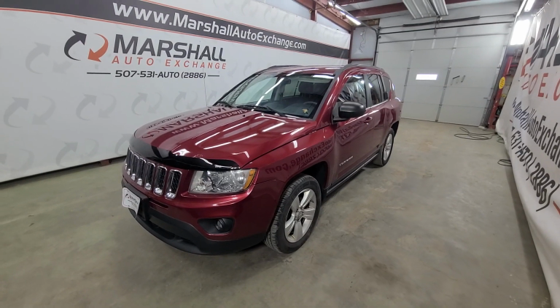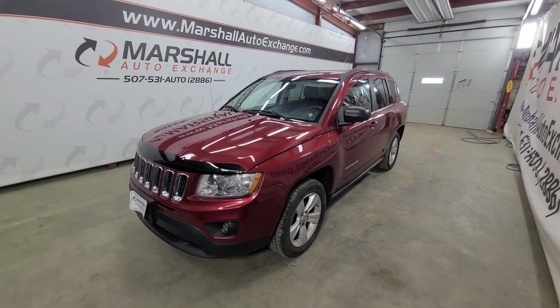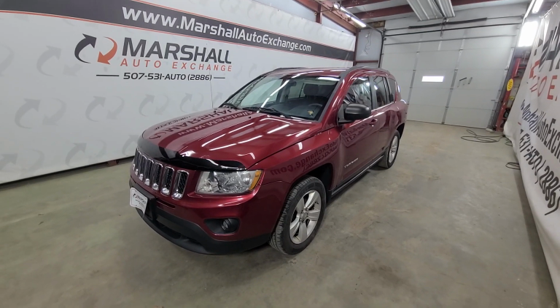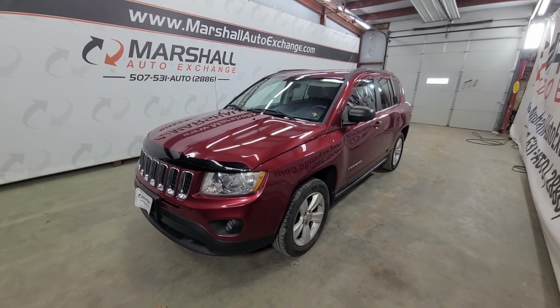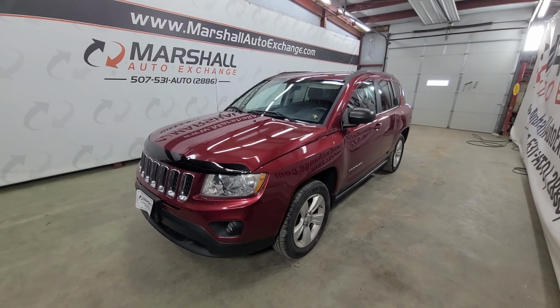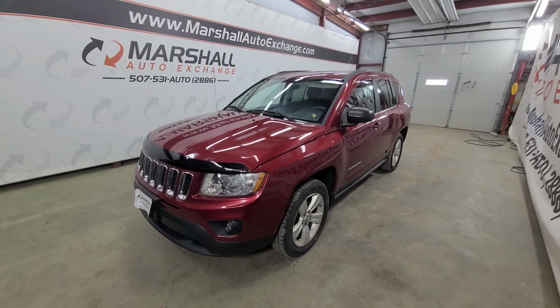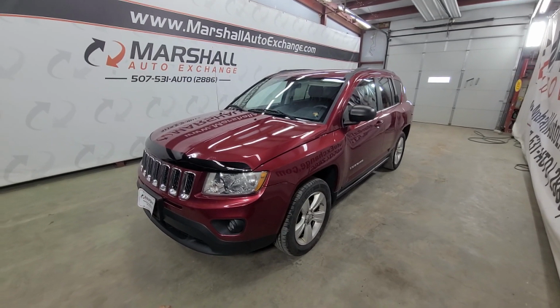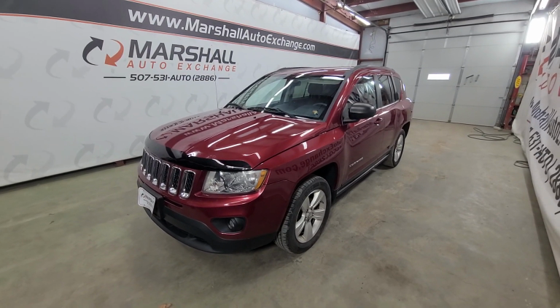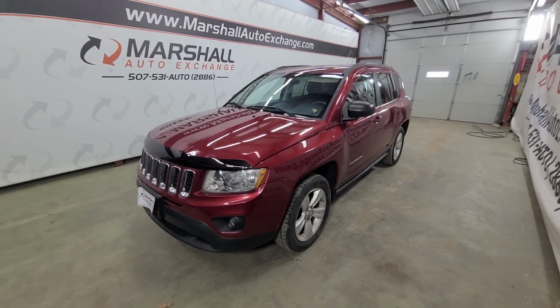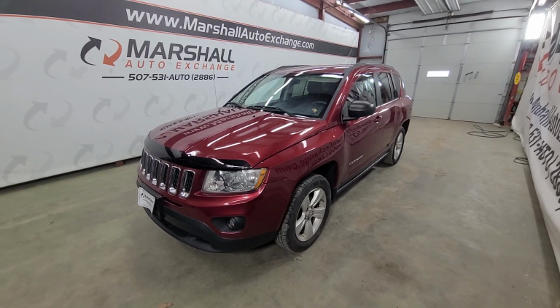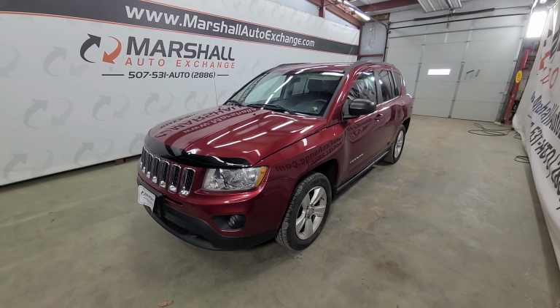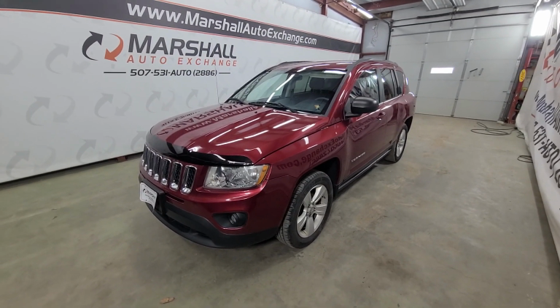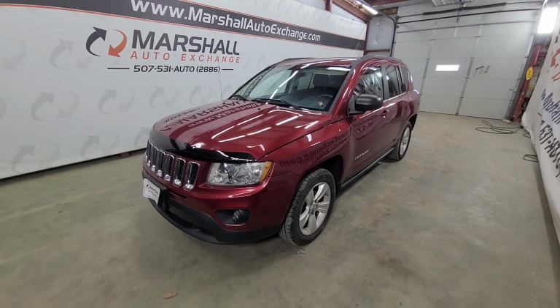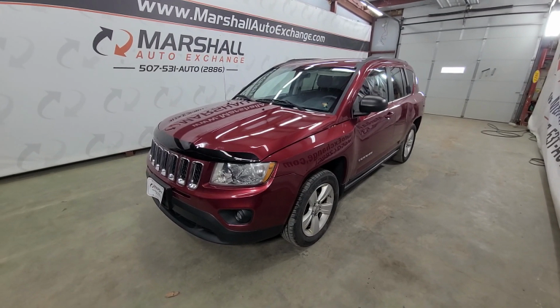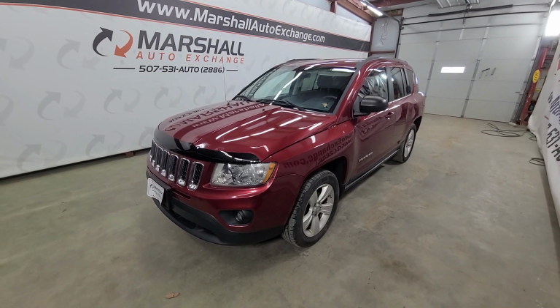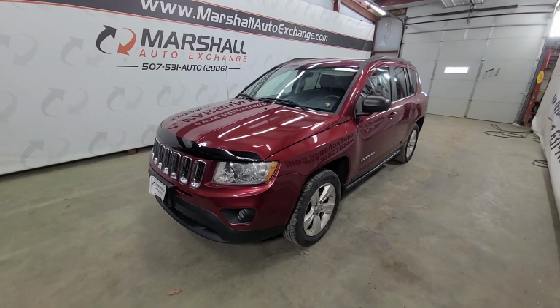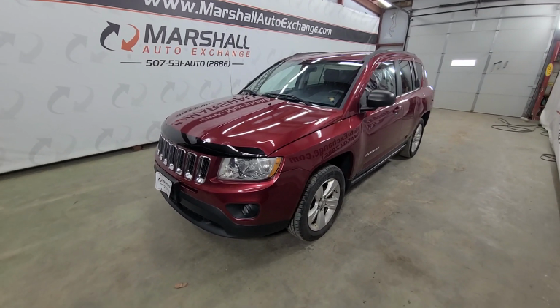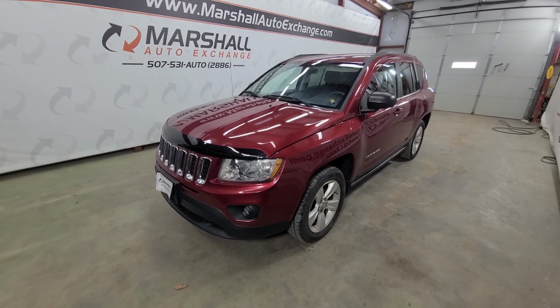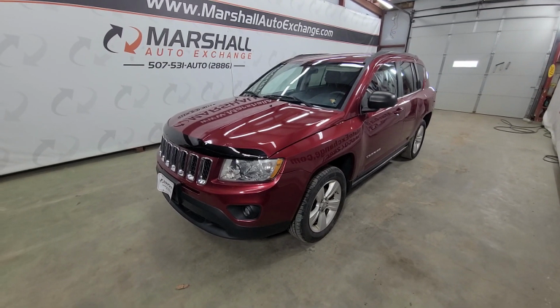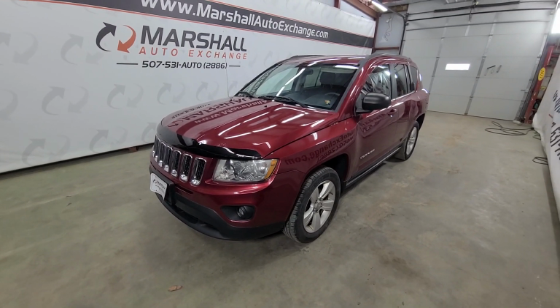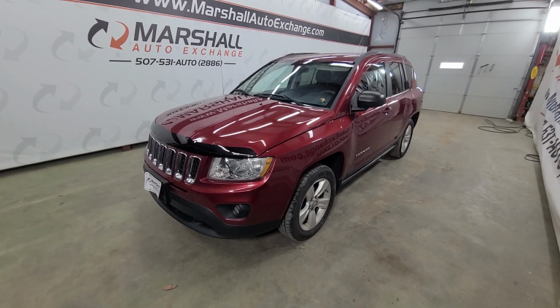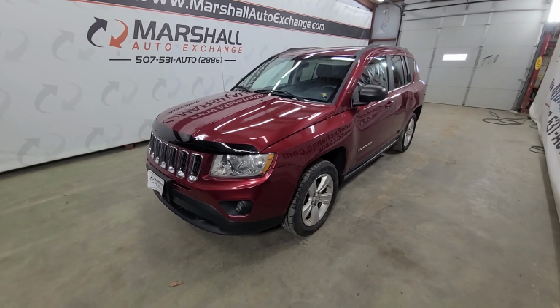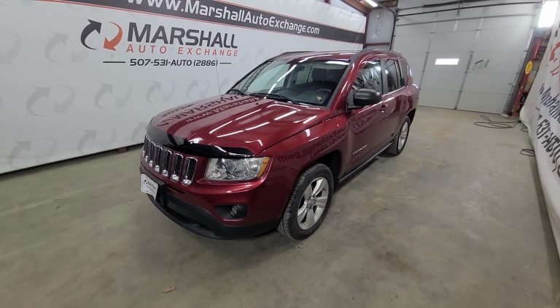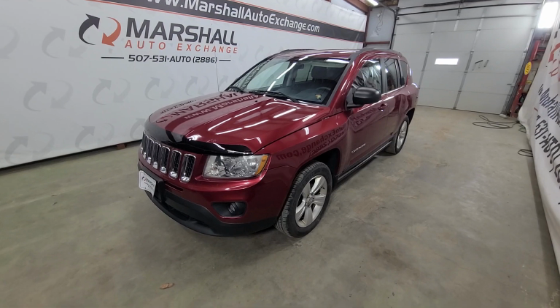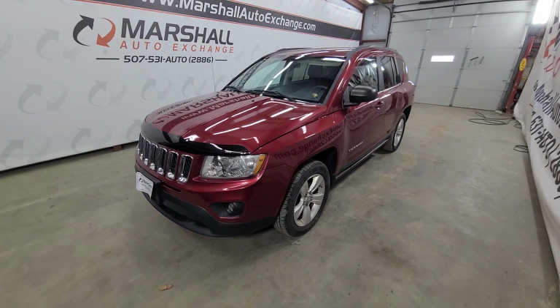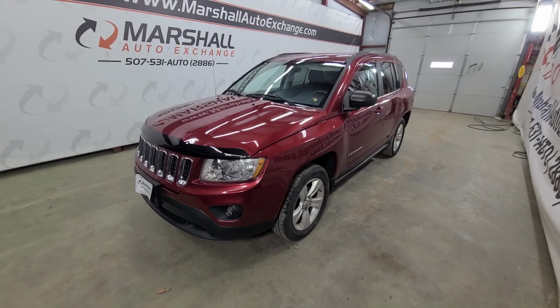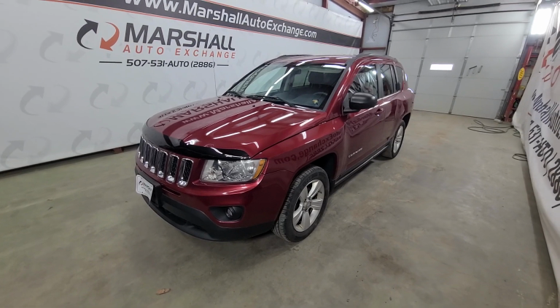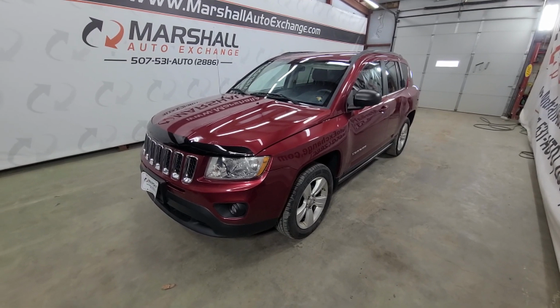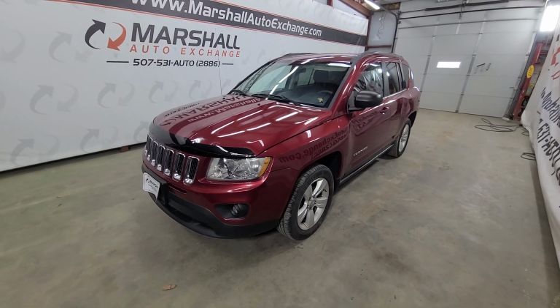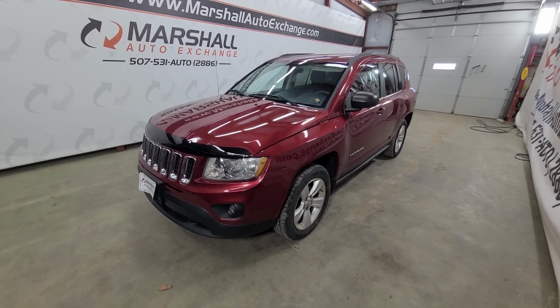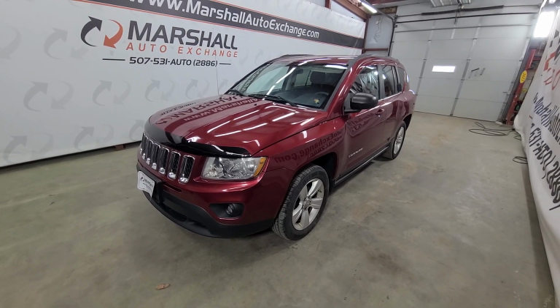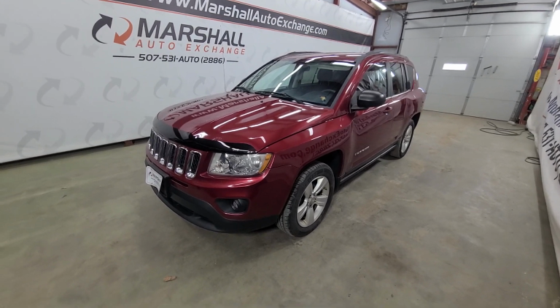Before I get to that, I do want to let you know we operate by appointment Monday through Friday, nine to five. Saturdays we operate nine to noon.